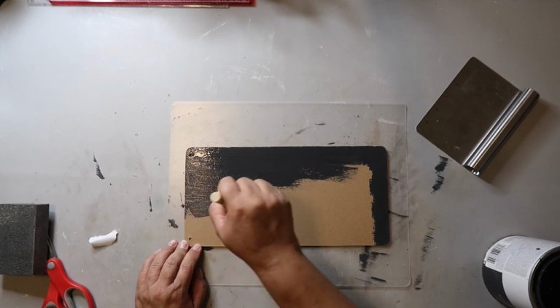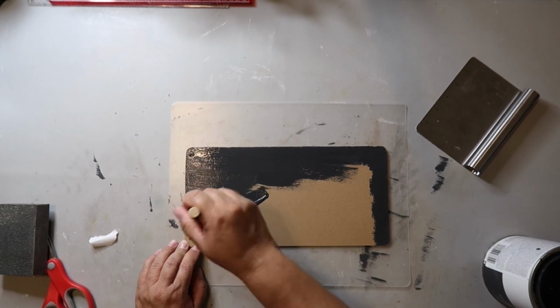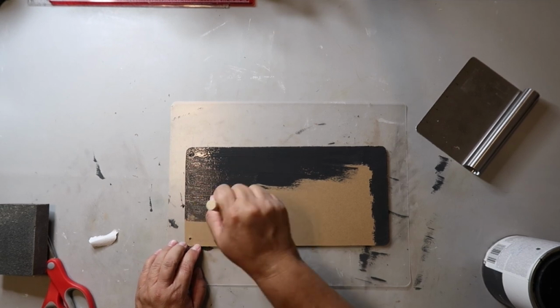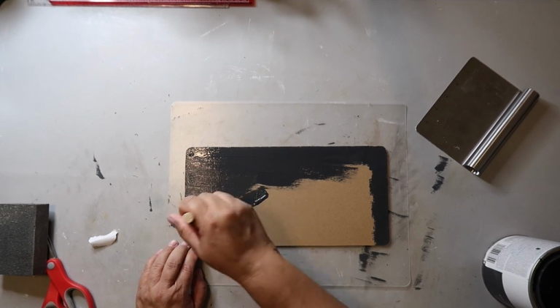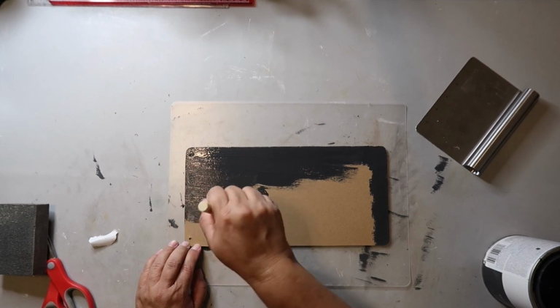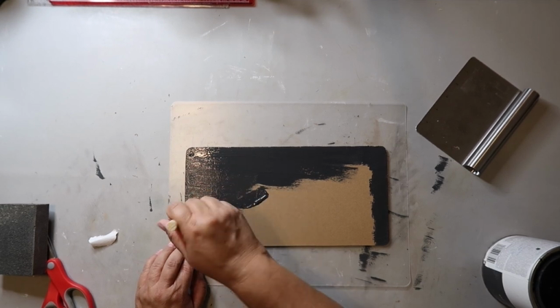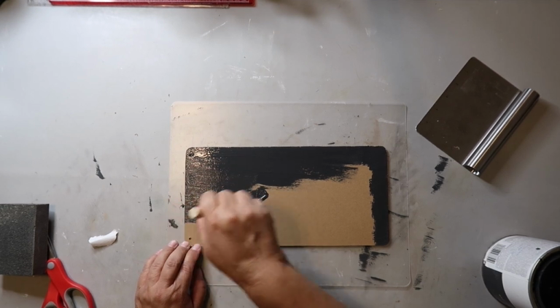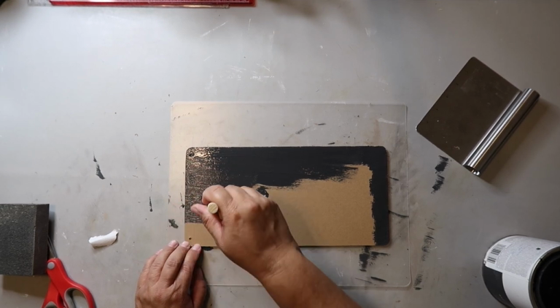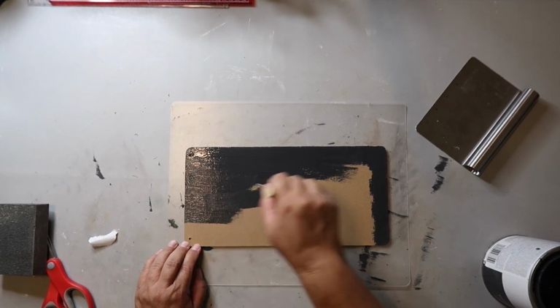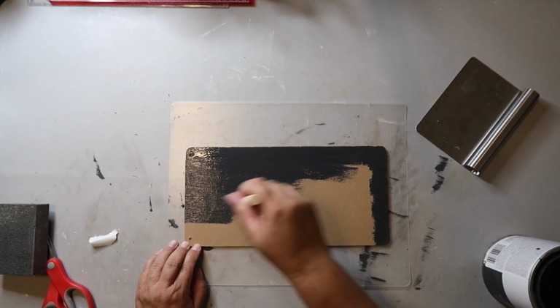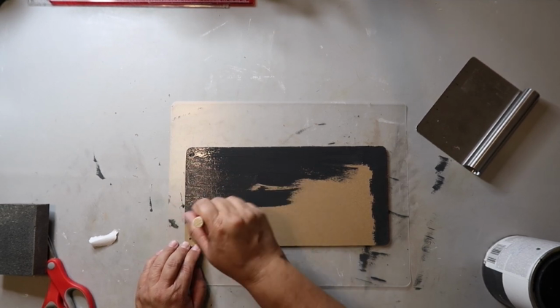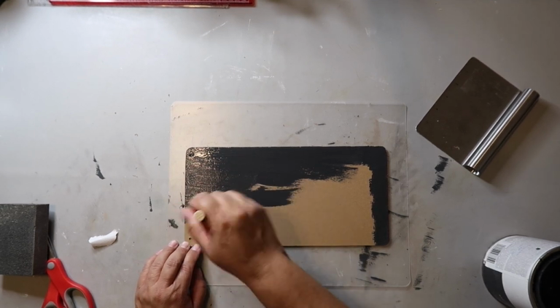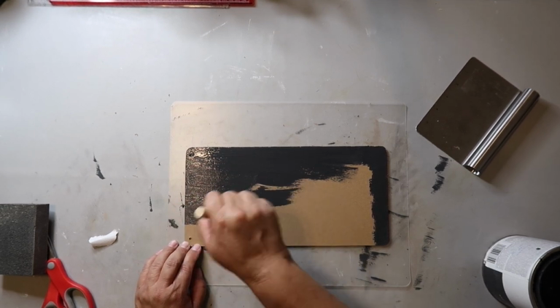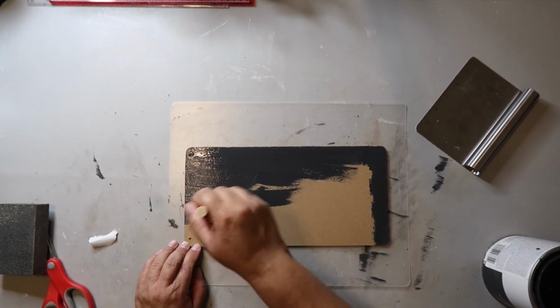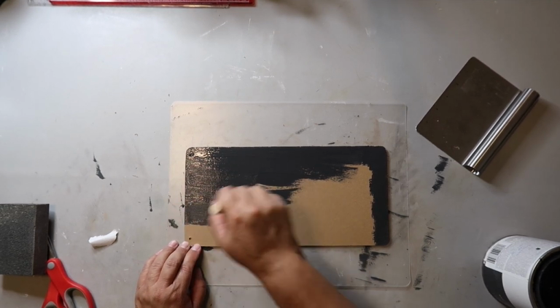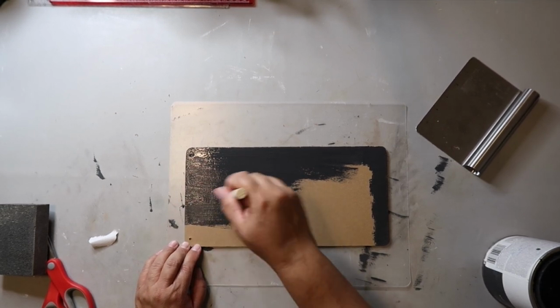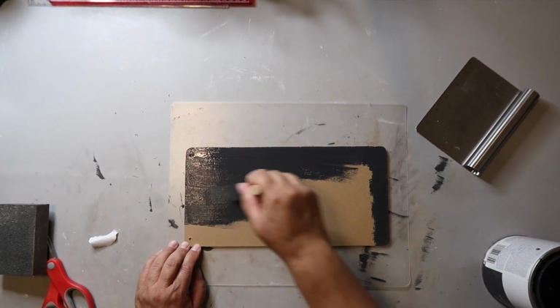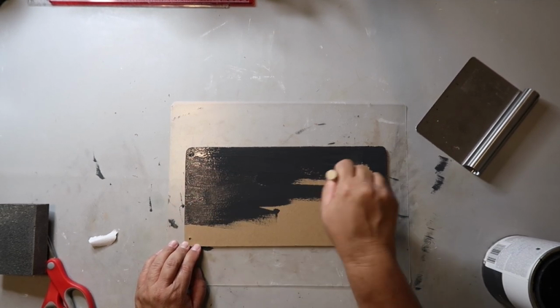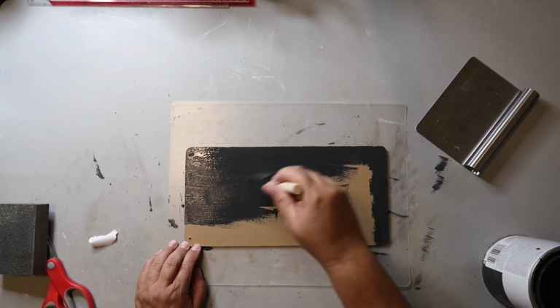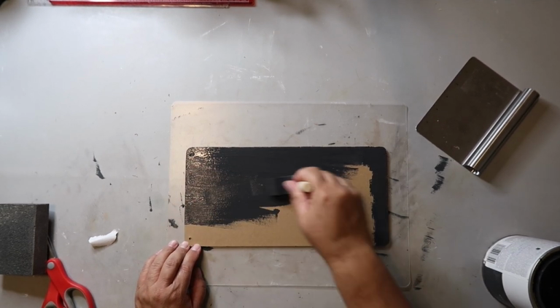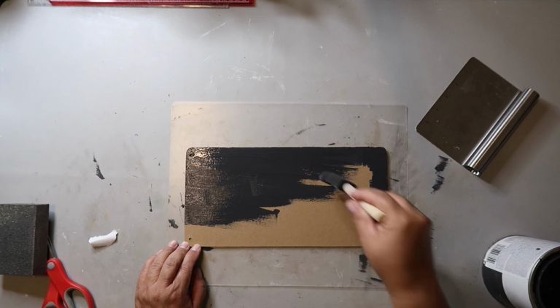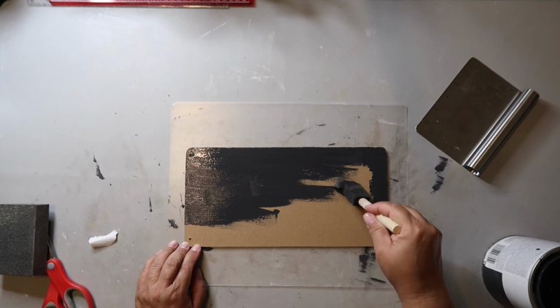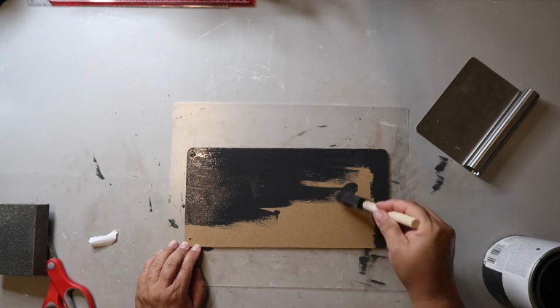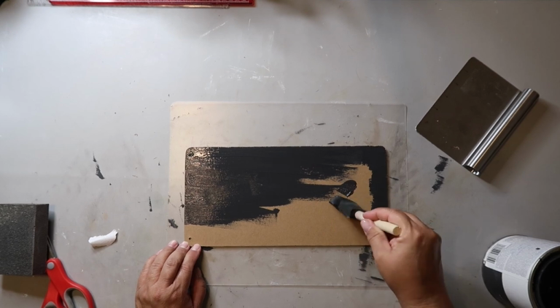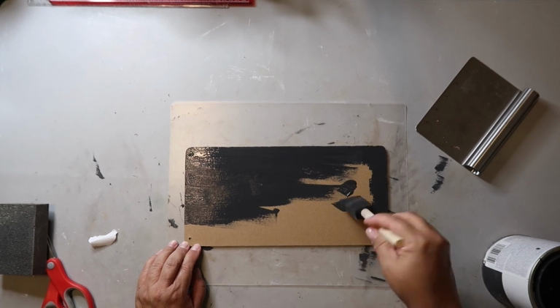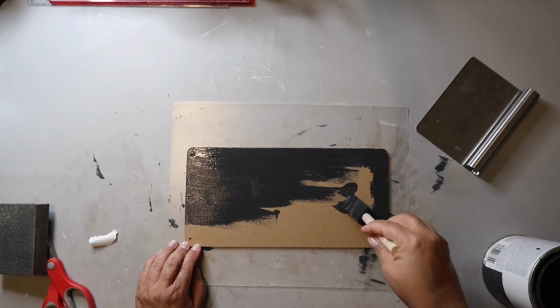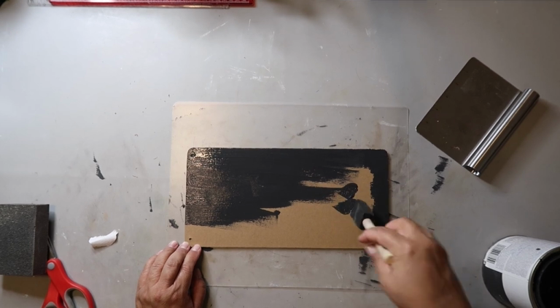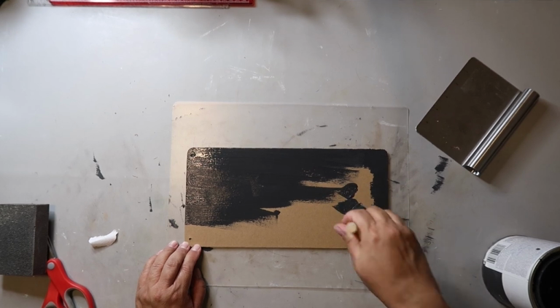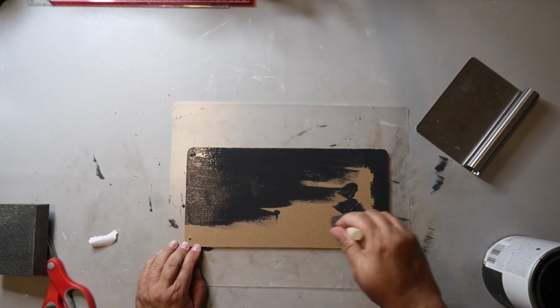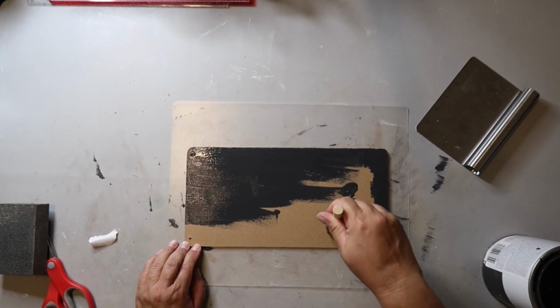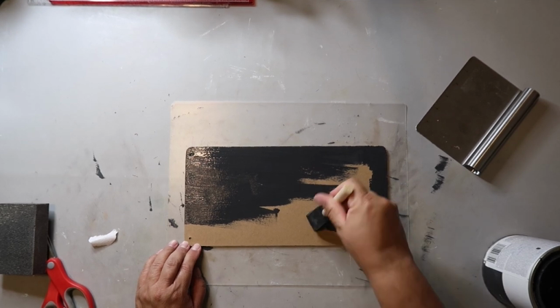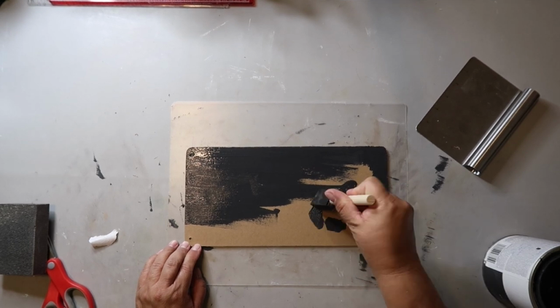This paint covers well and you really just need one coat. I'll cover what used to be the front with brown craft paper.